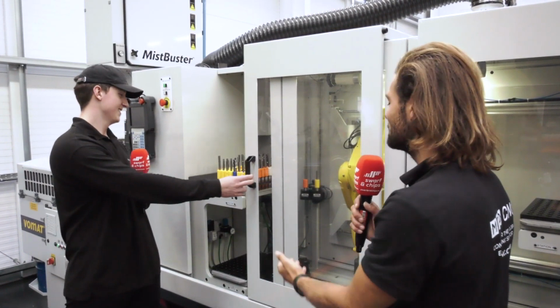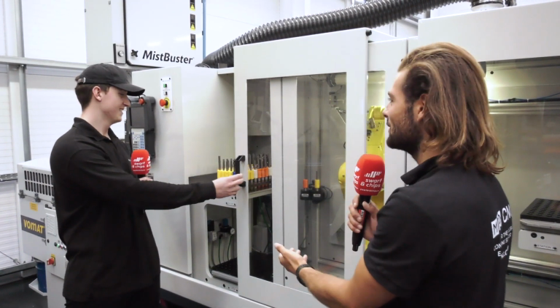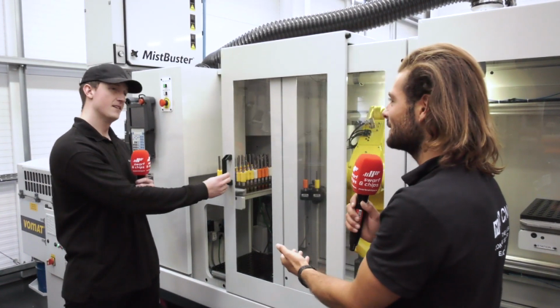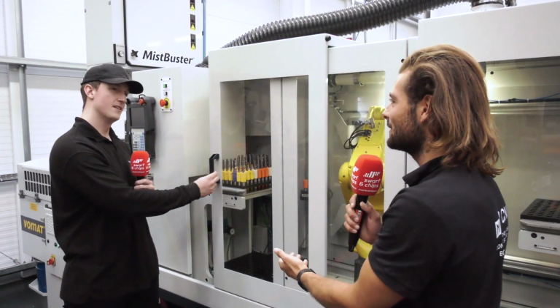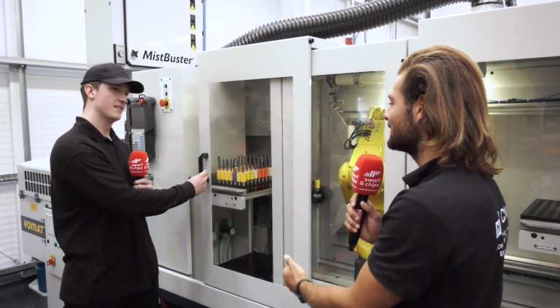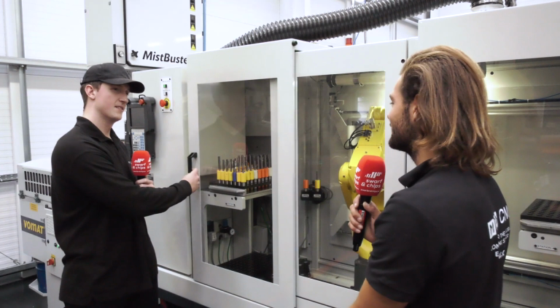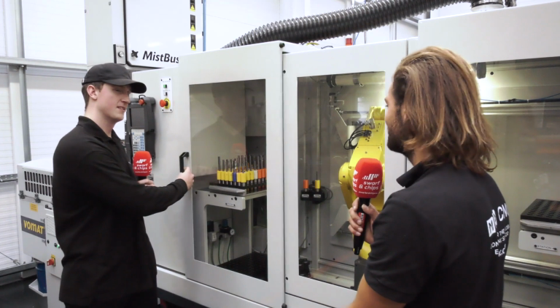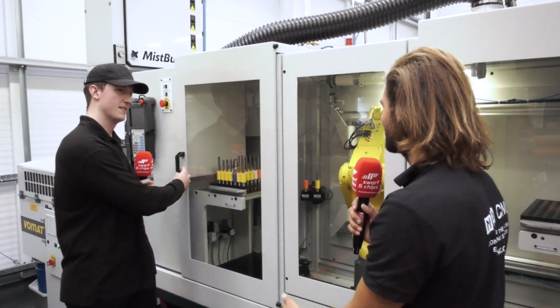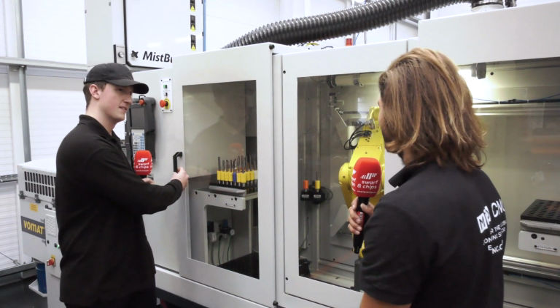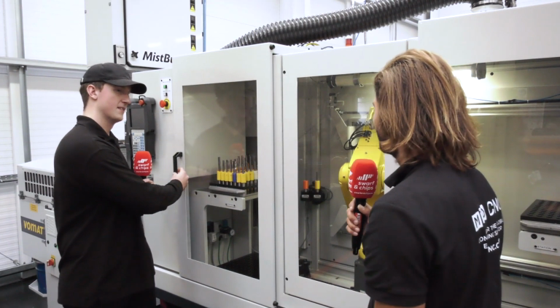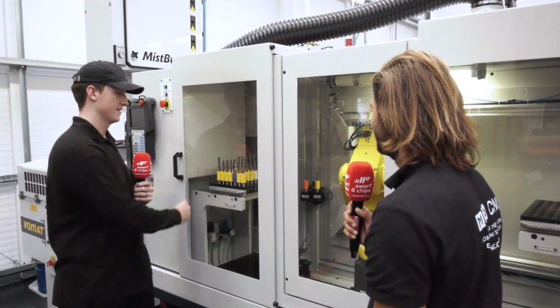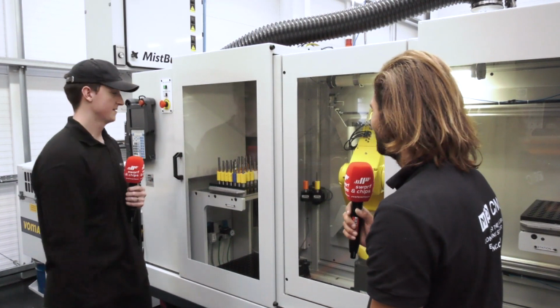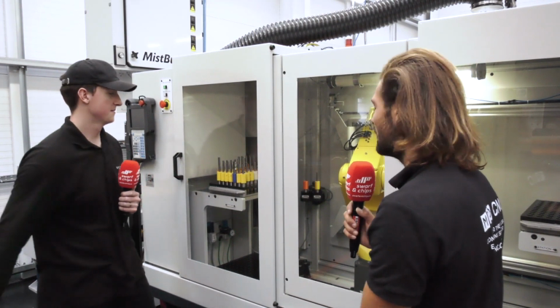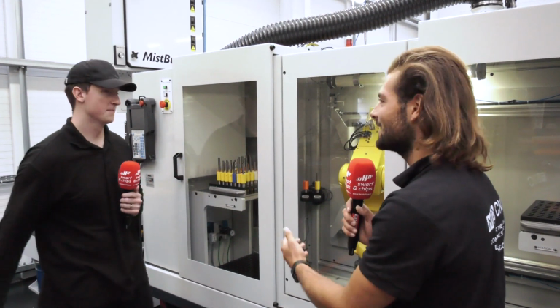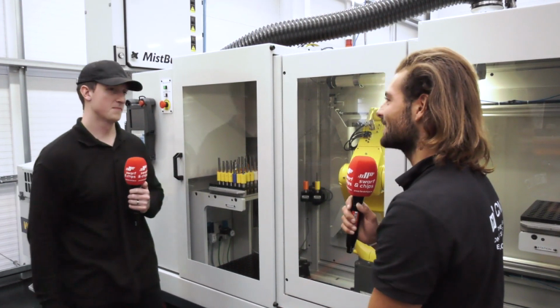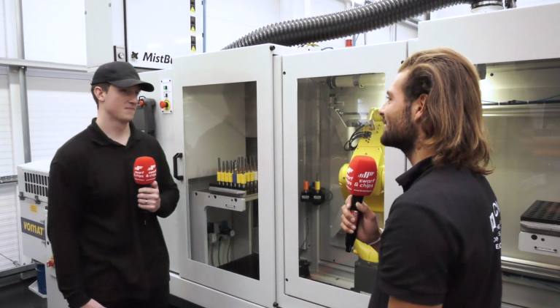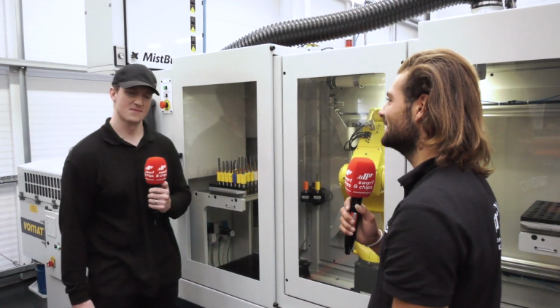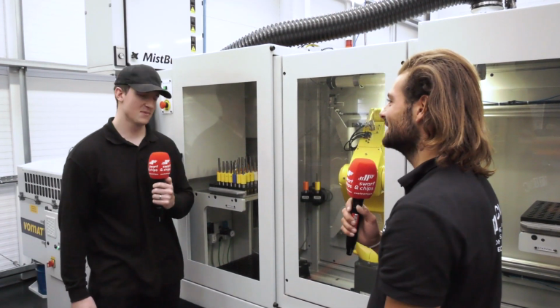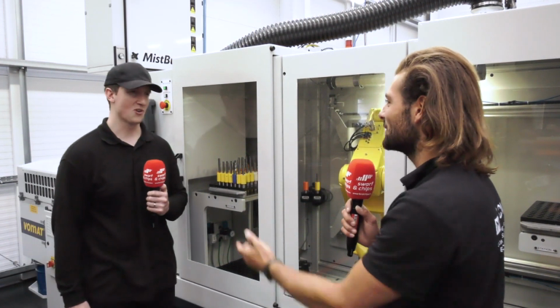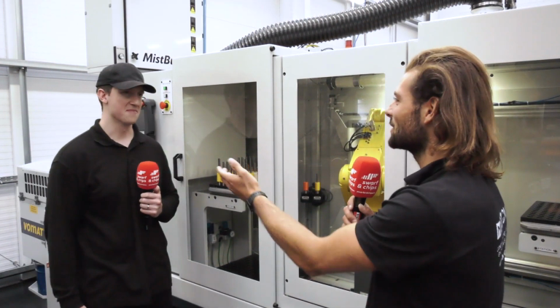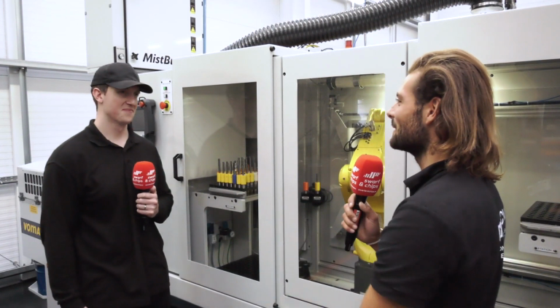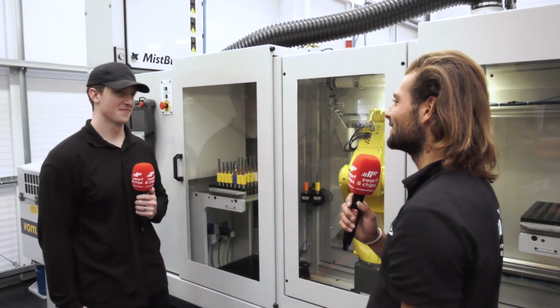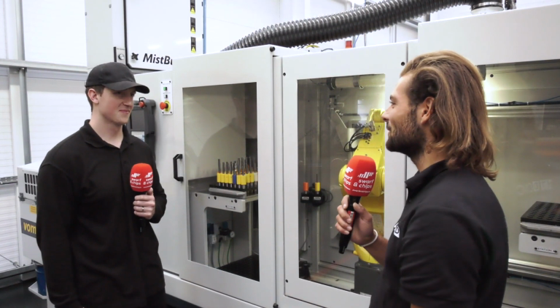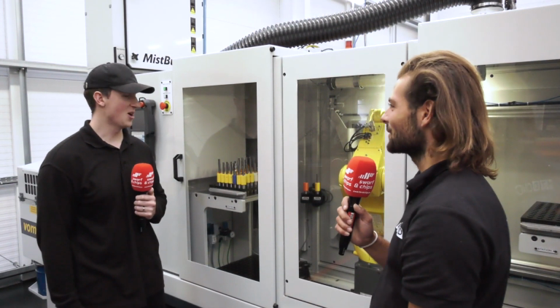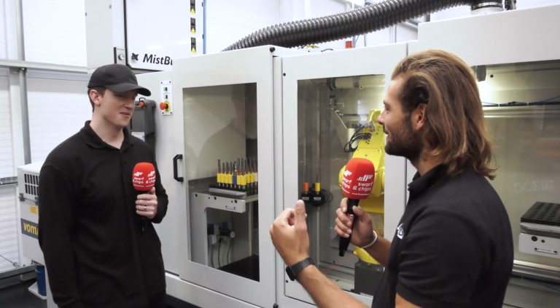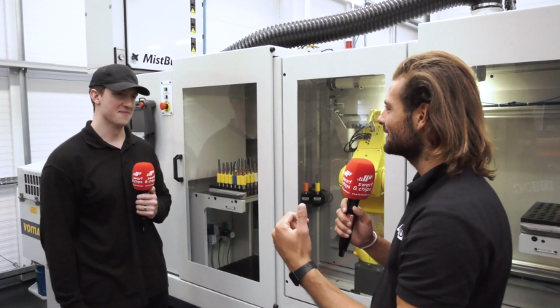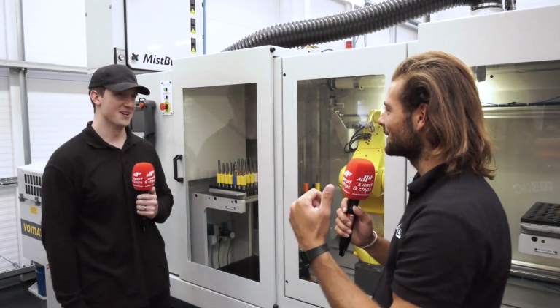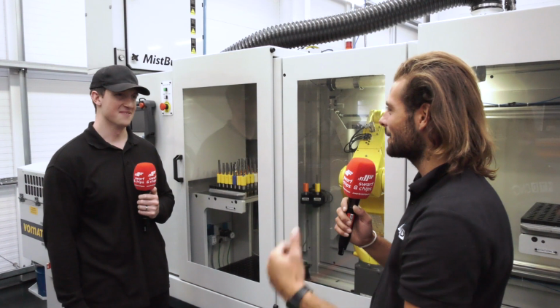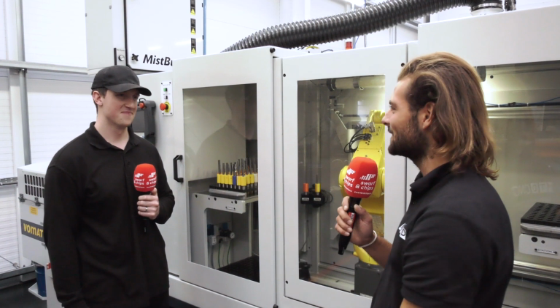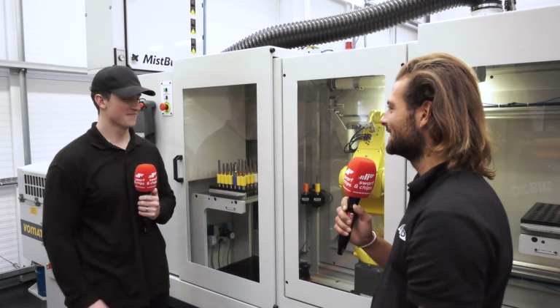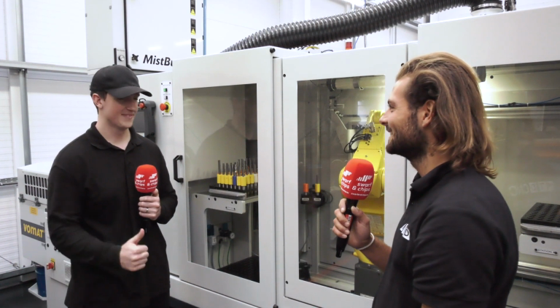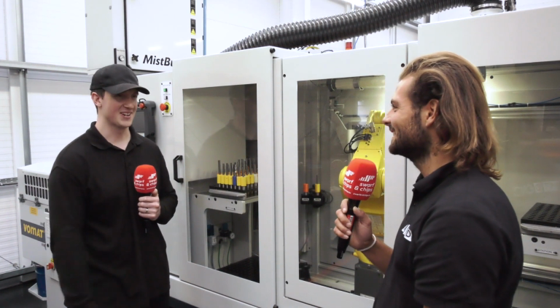Ultimate versatility, flexibility — what a fantastic system. It makes your job a bit easier as well. Oh, a little bit. Should we have a cup of tea? Let's go.